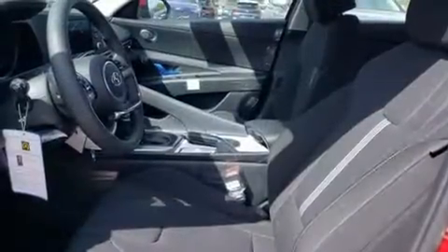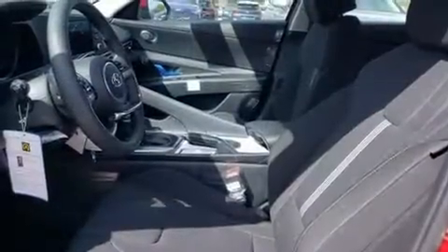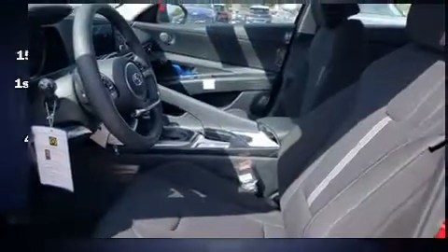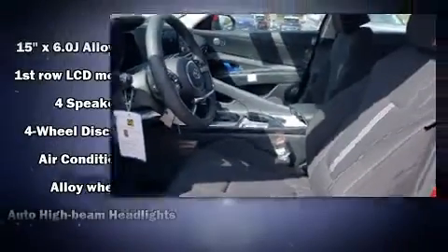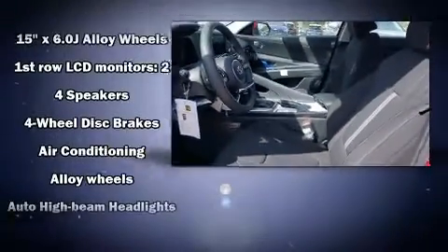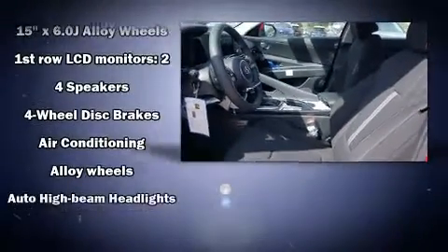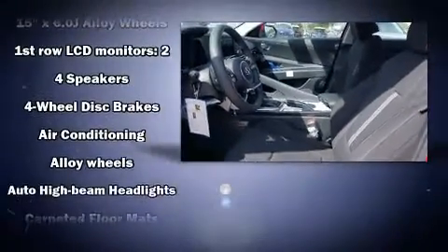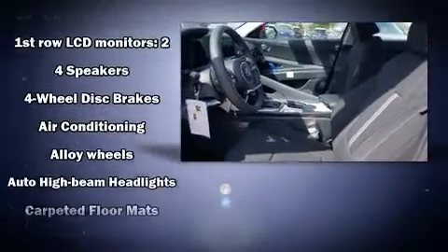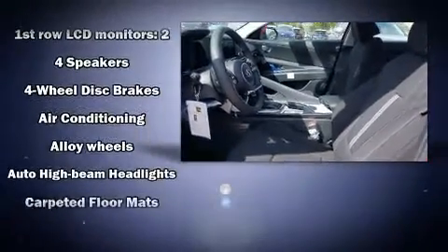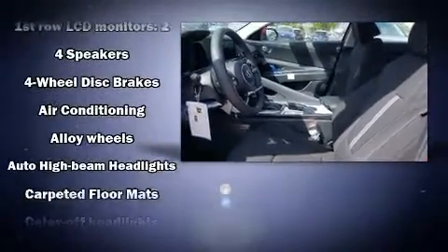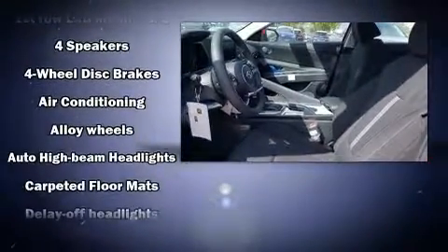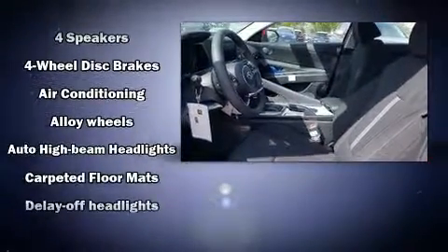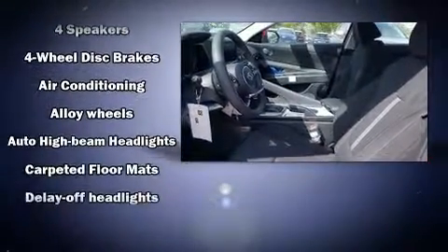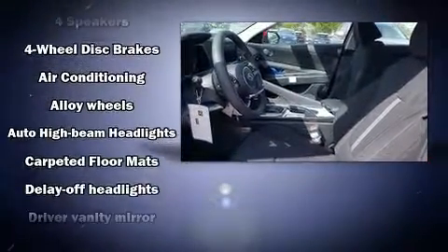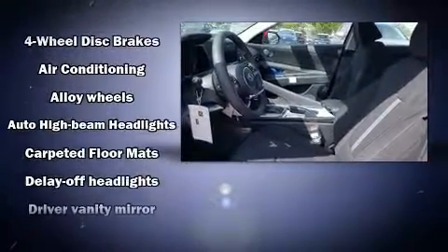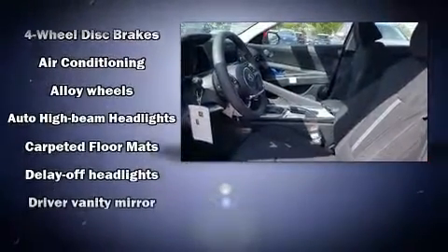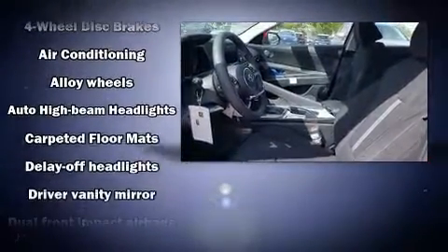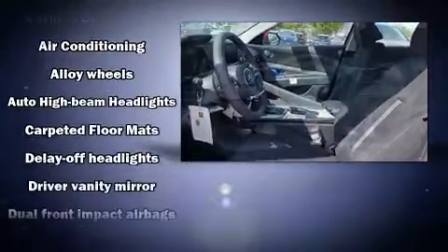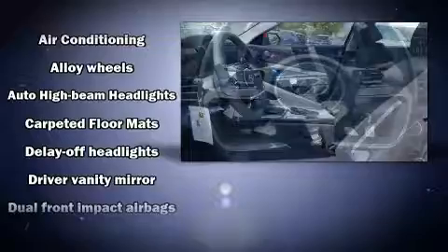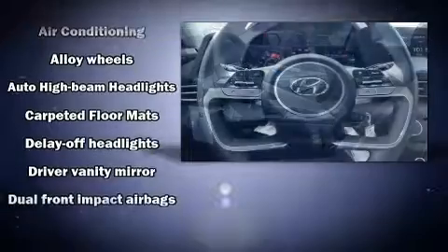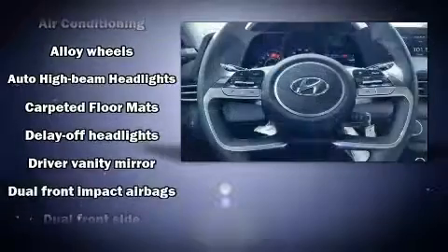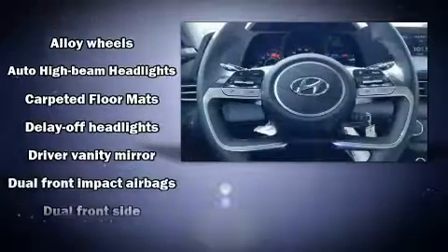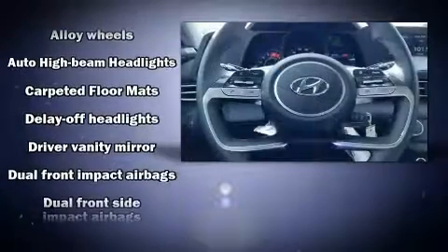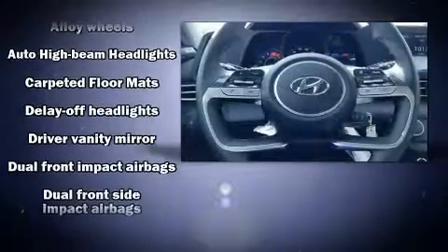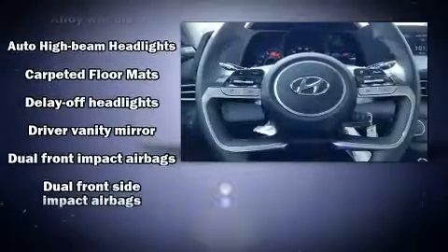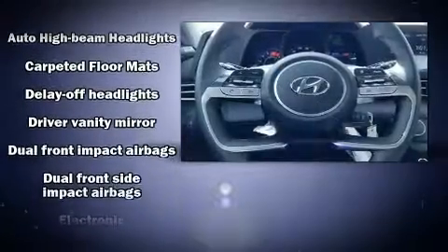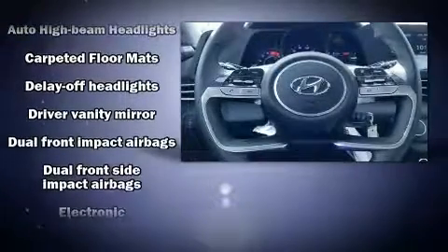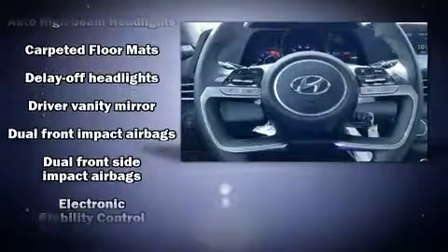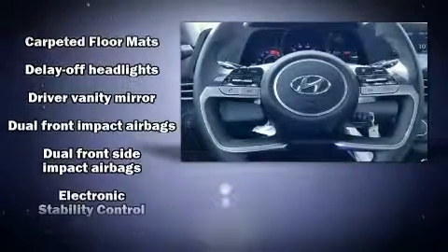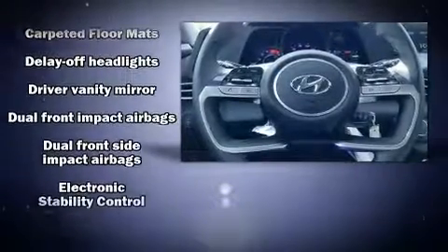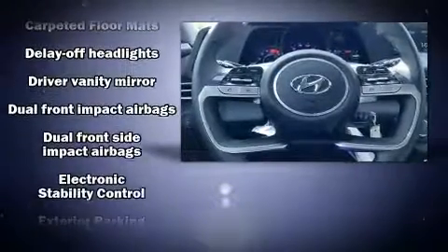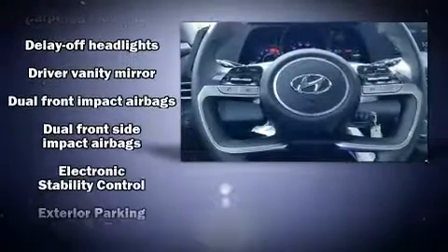Audio features include an AM-FM radio, steering wheel mounted audio controls, and 4 well-positioned speakers.